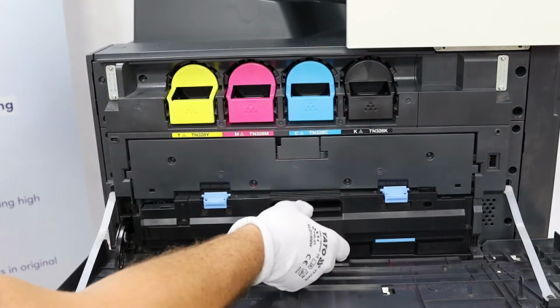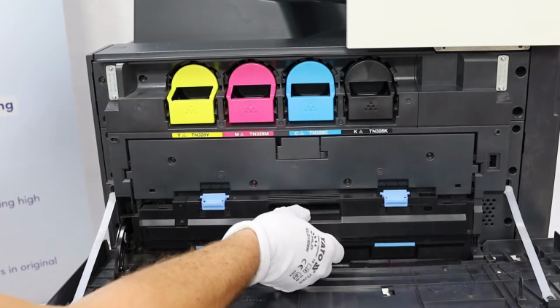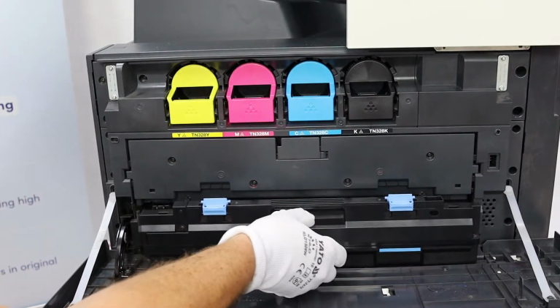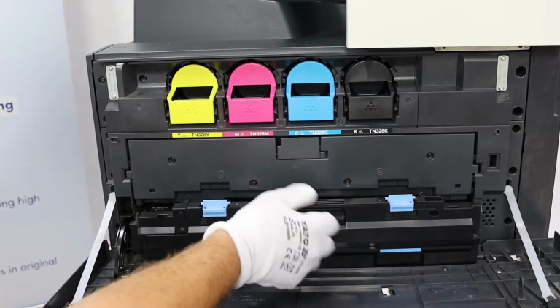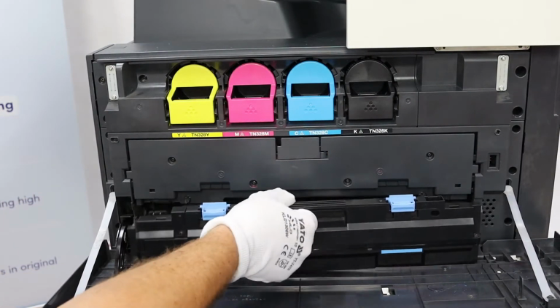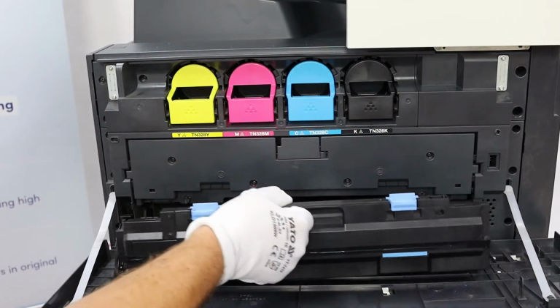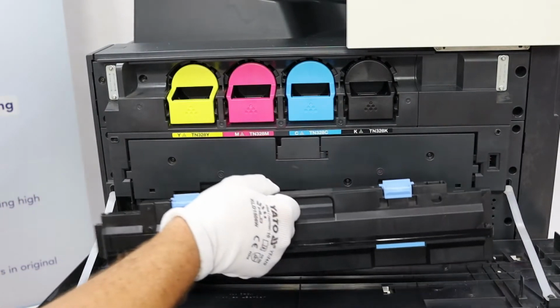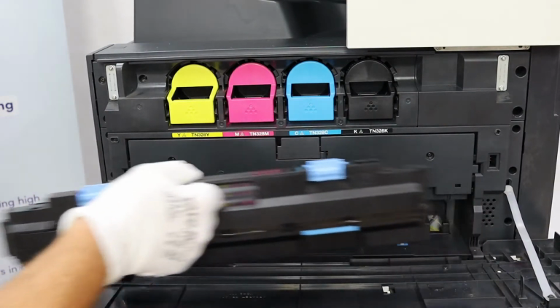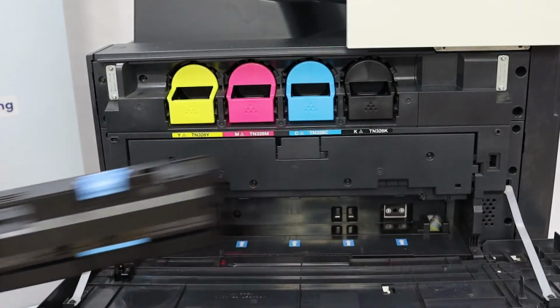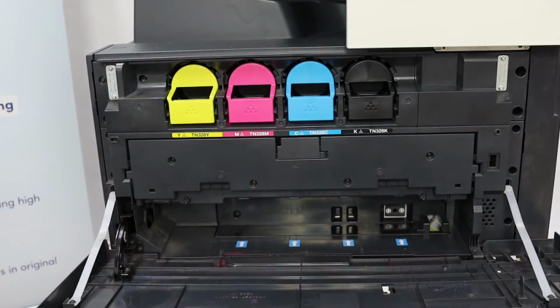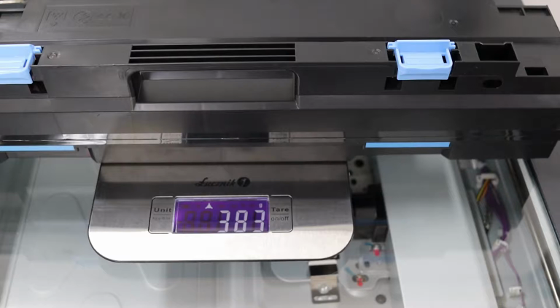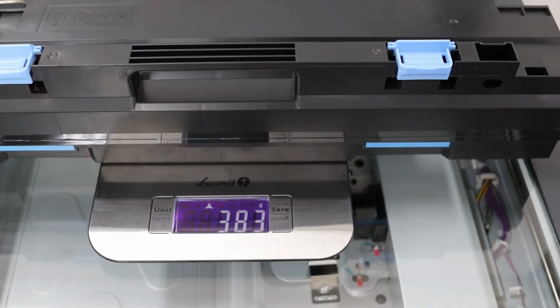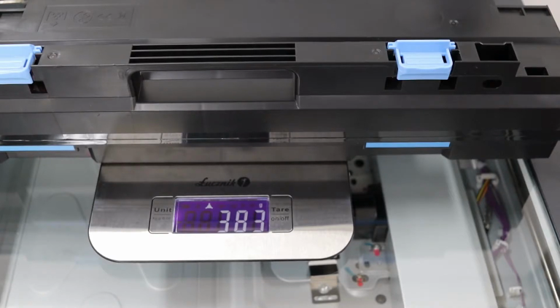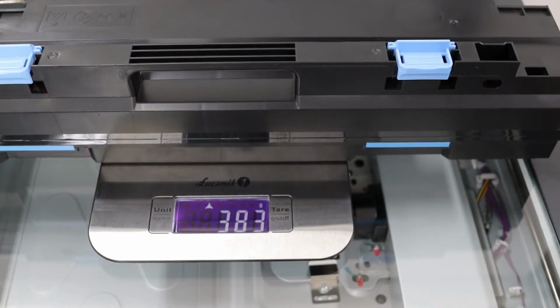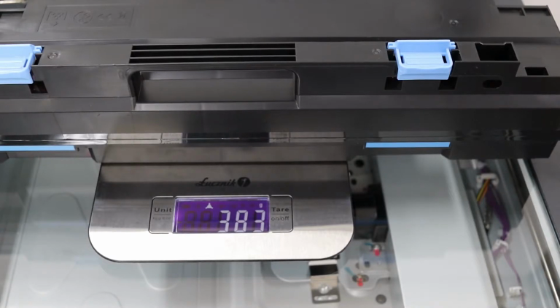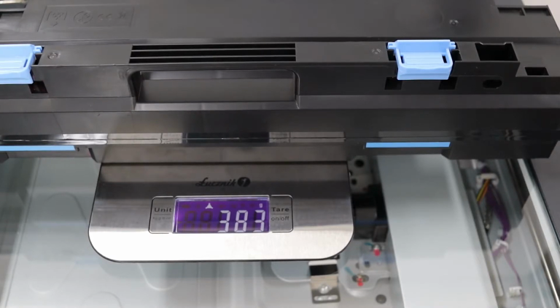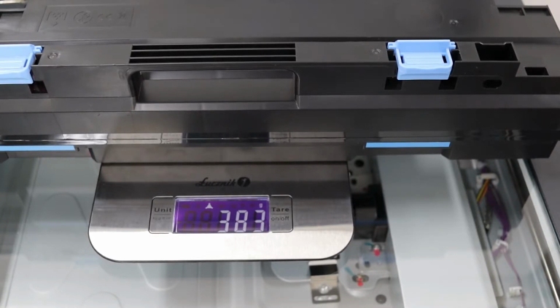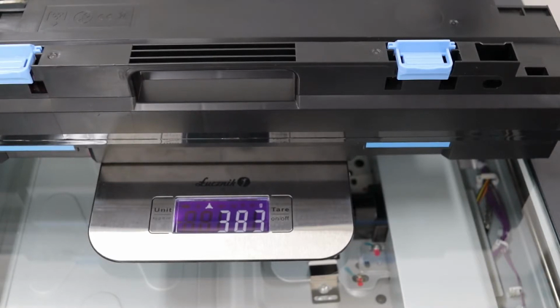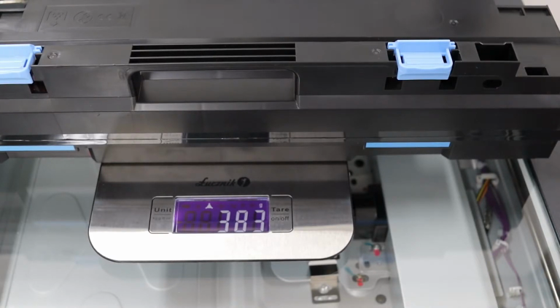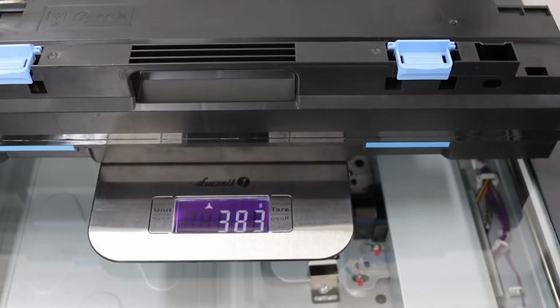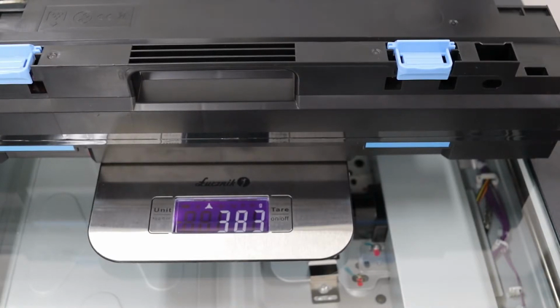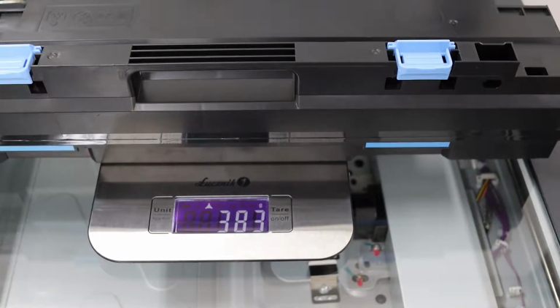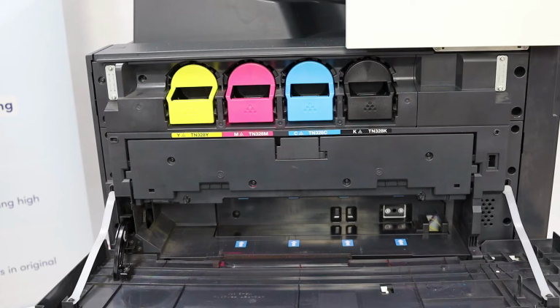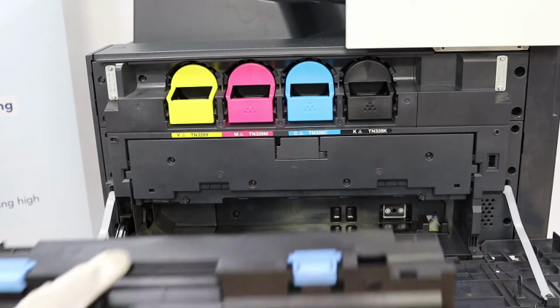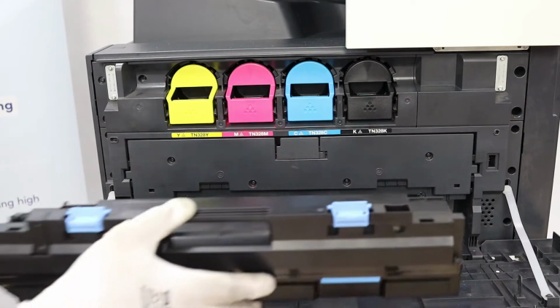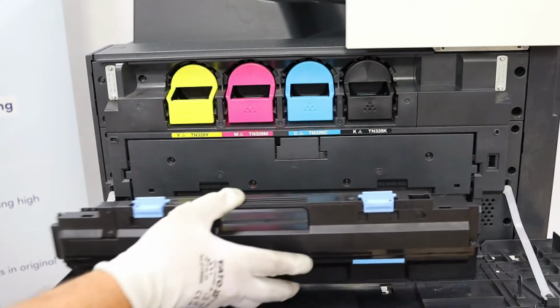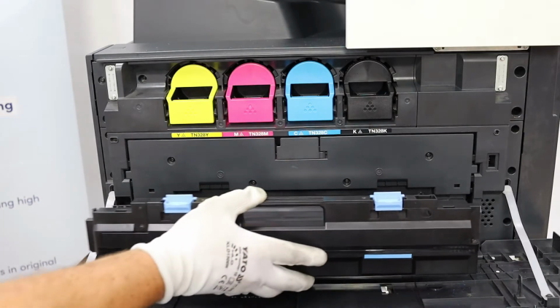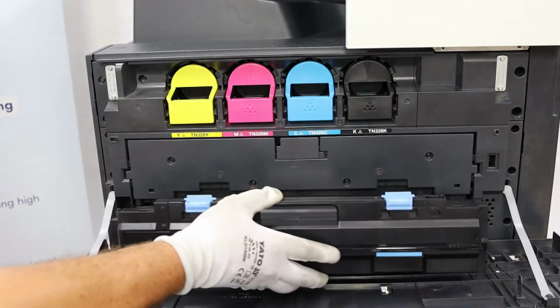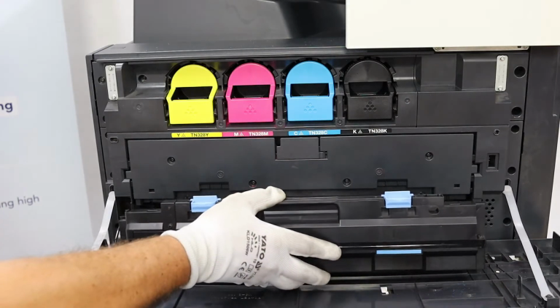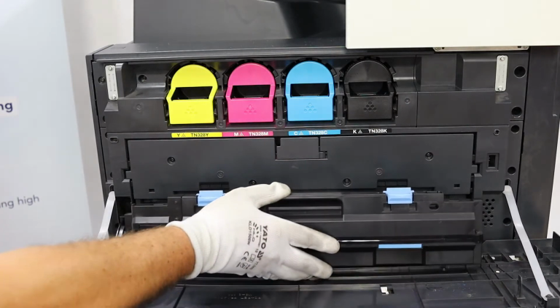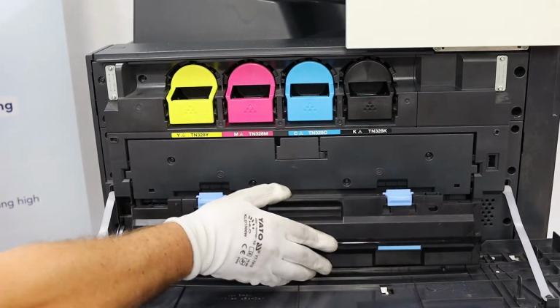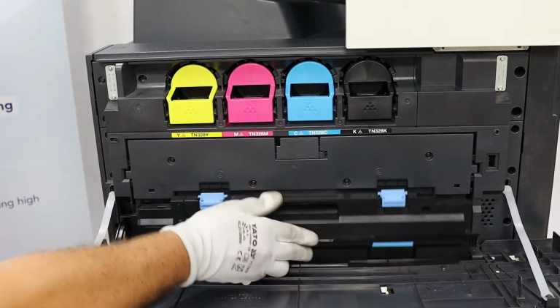A new empty waste toner bottle weighs 383 grams. It will be weighed at the end of the test as well.